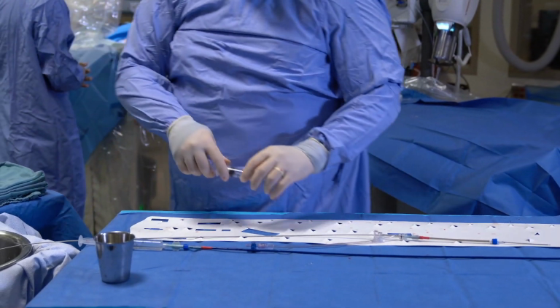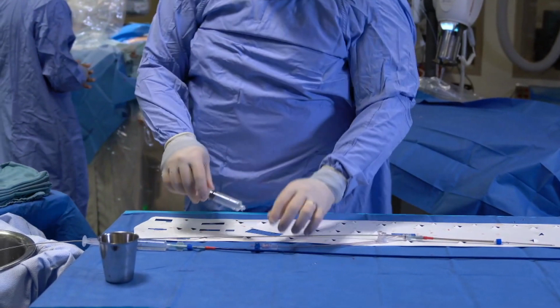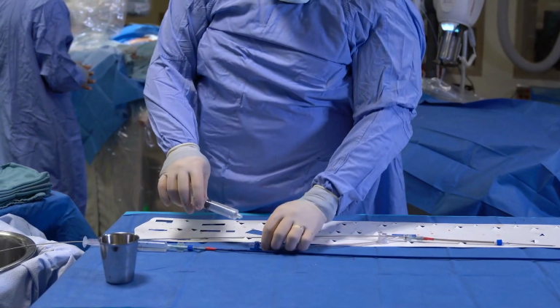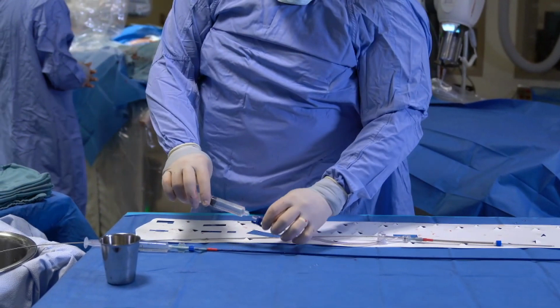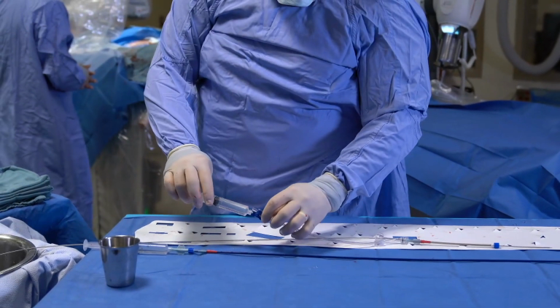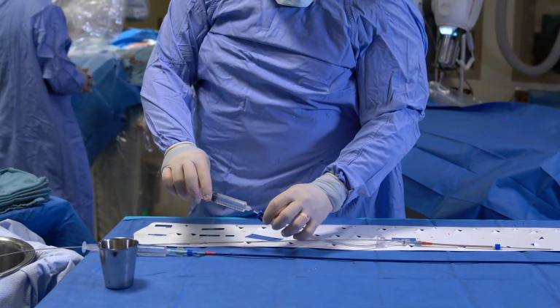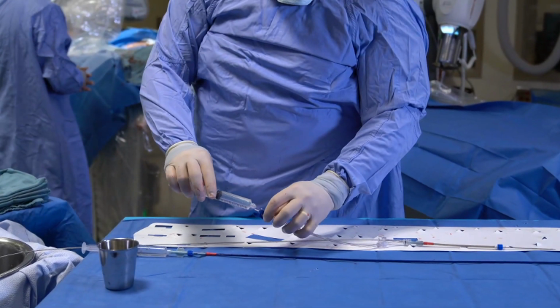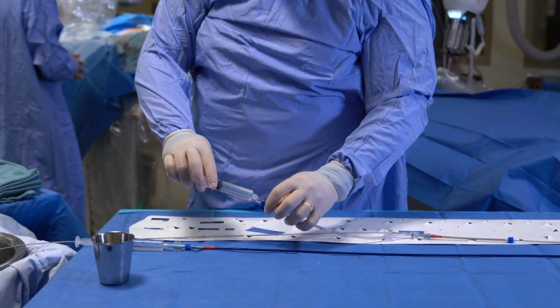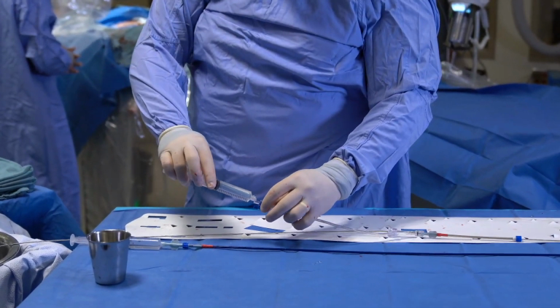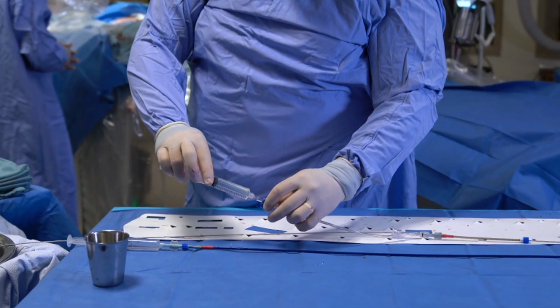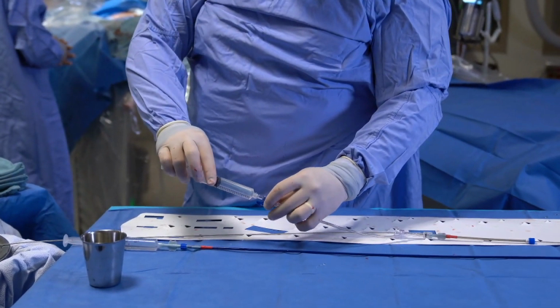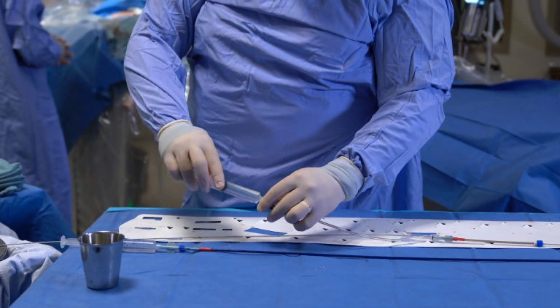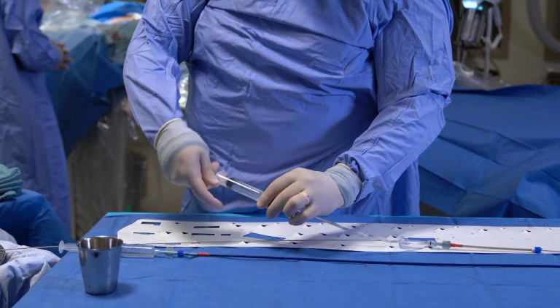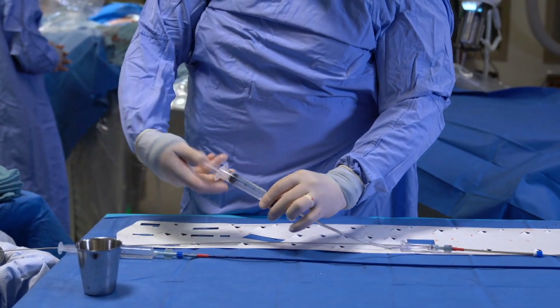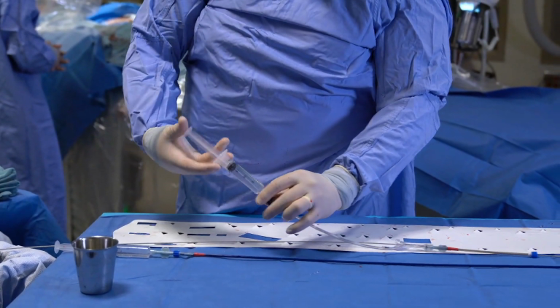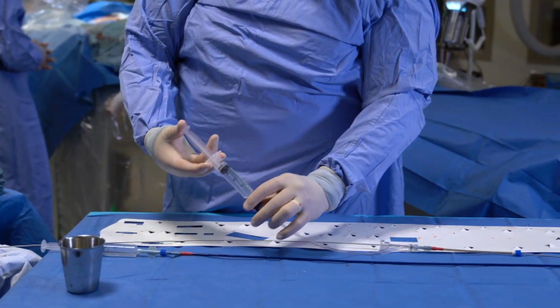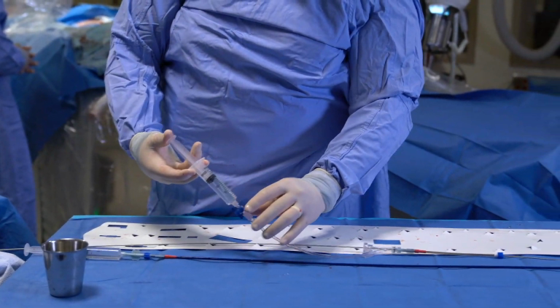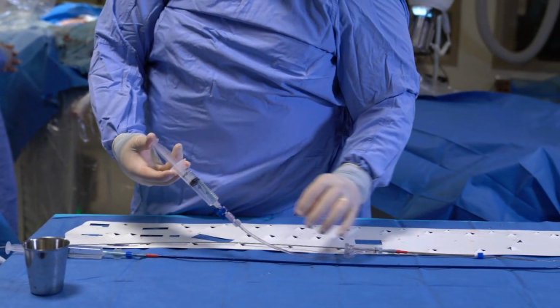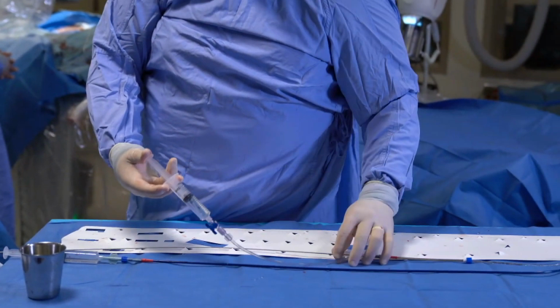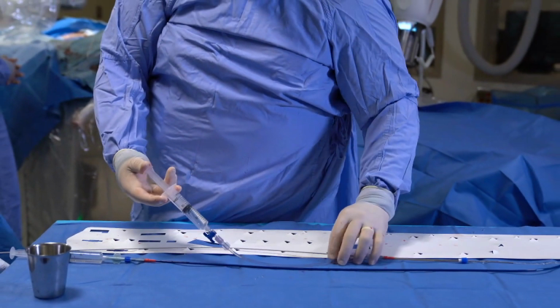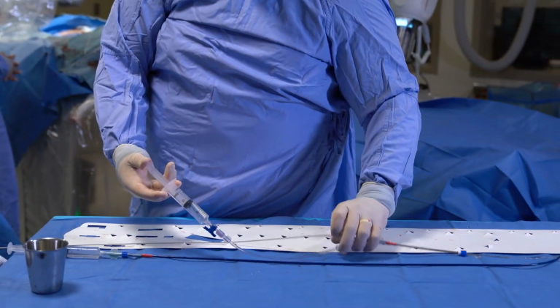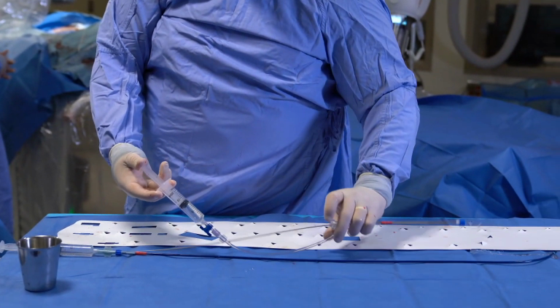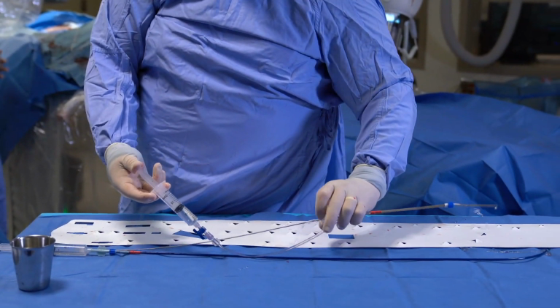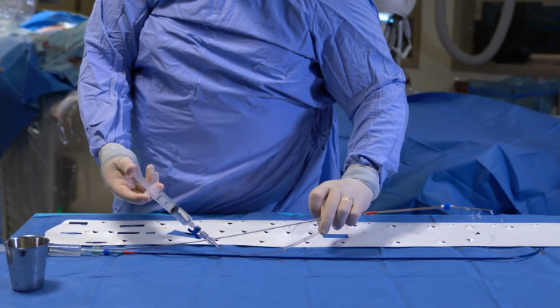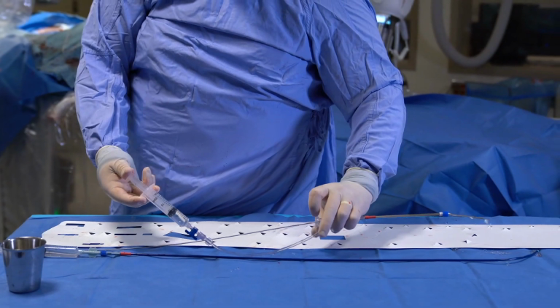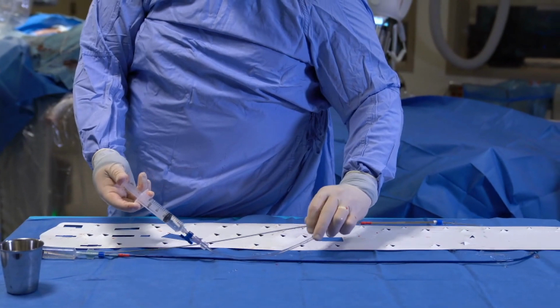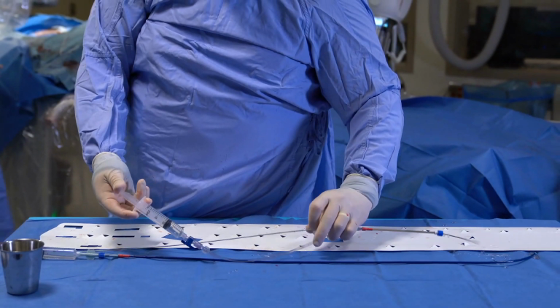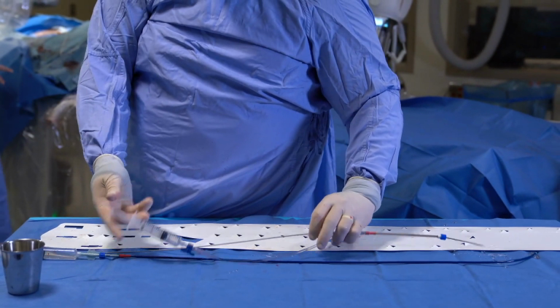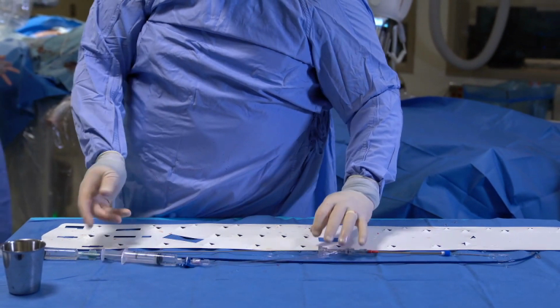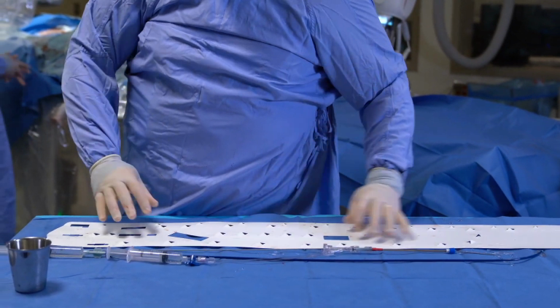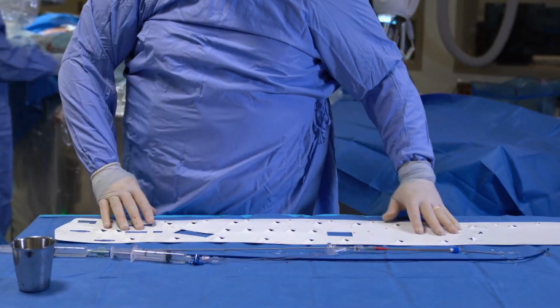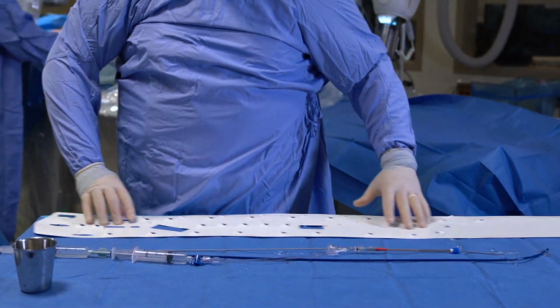Pop this in here. Give this a flush. Let it back flush. You're ready to load.